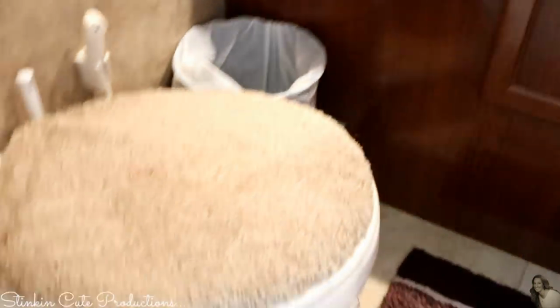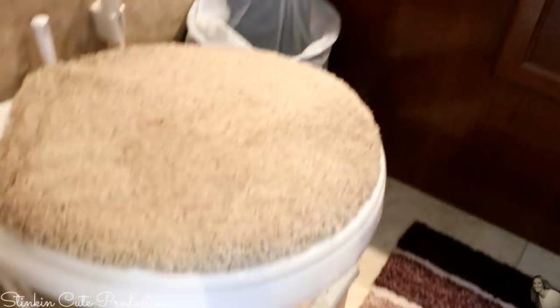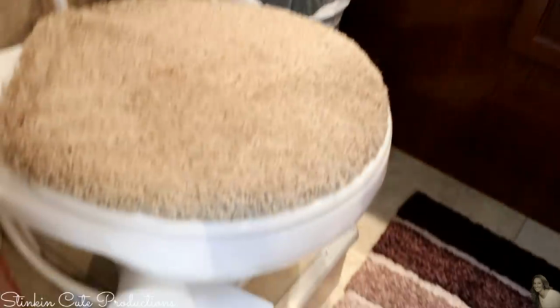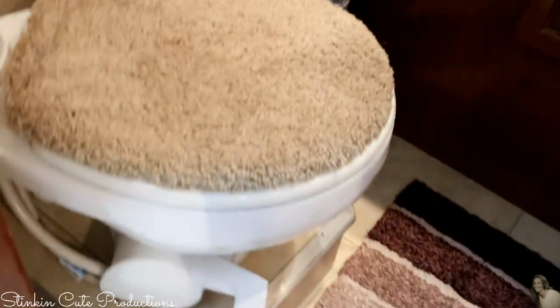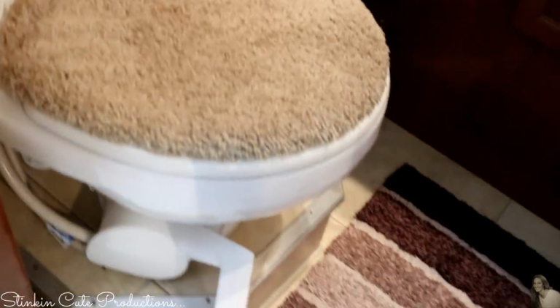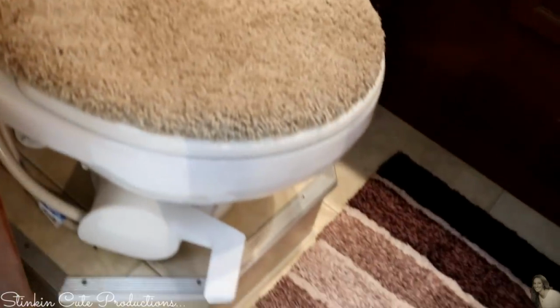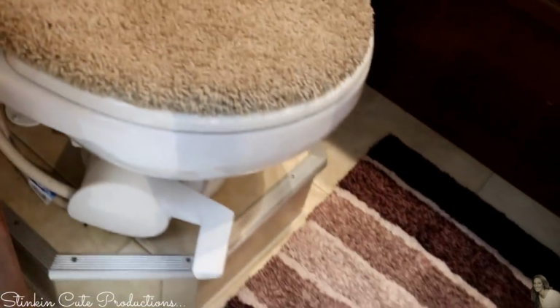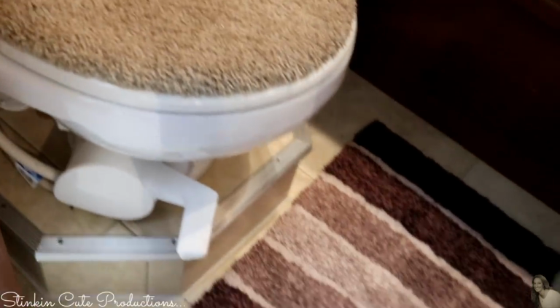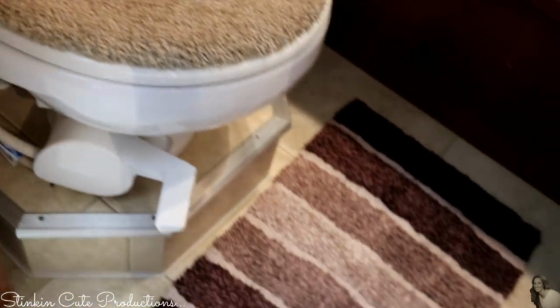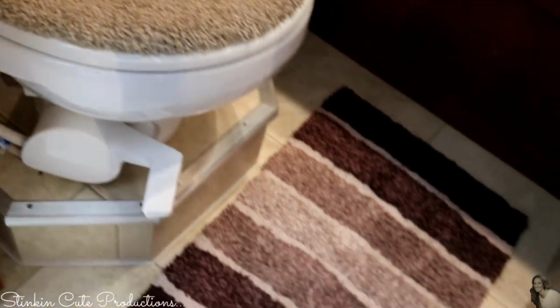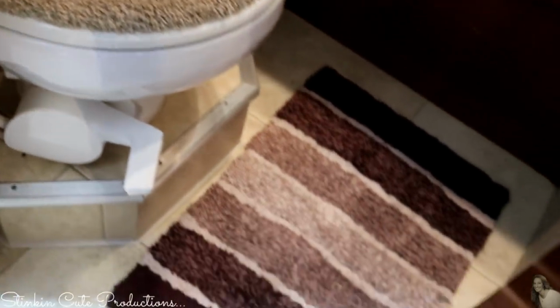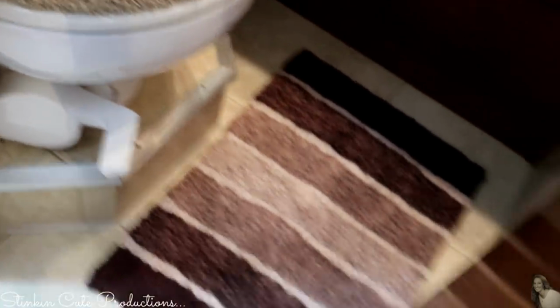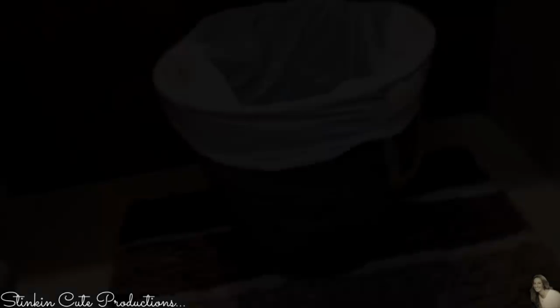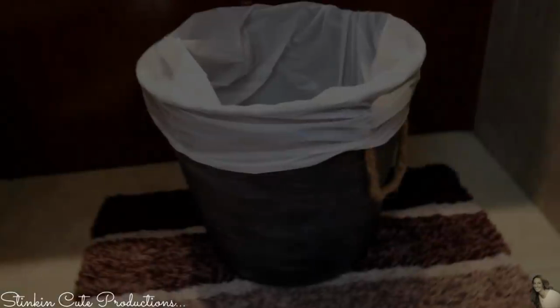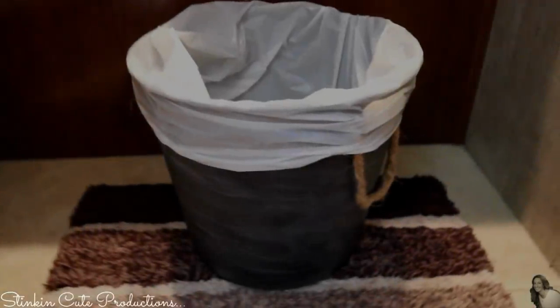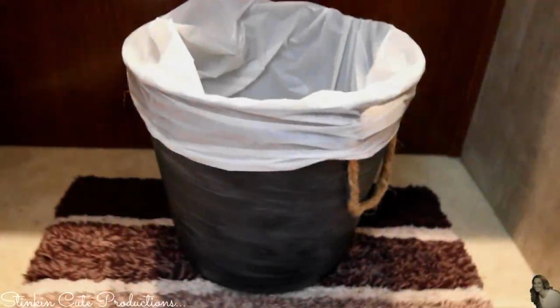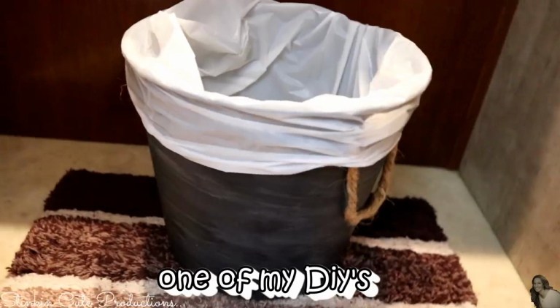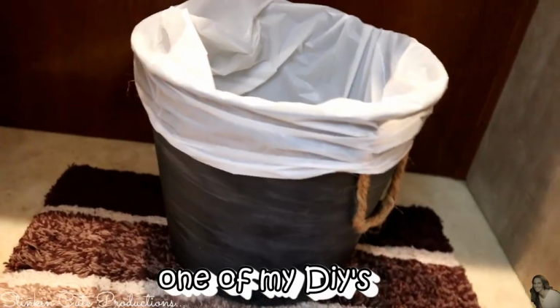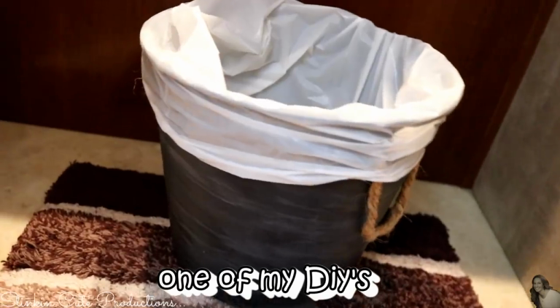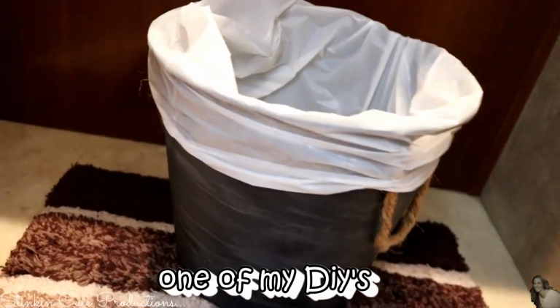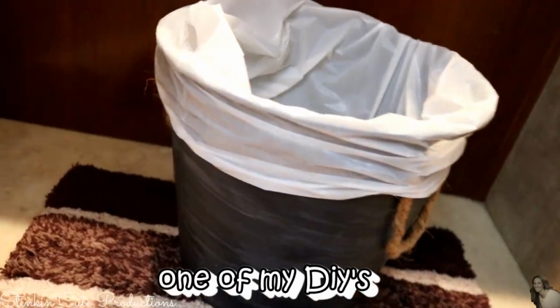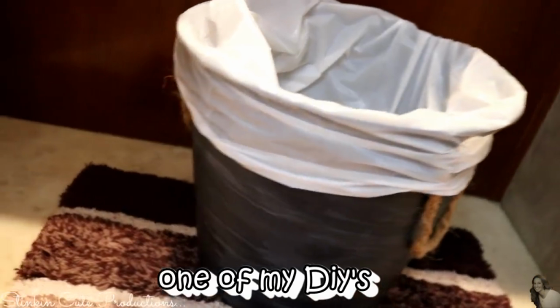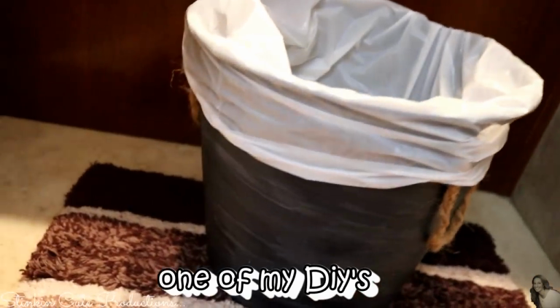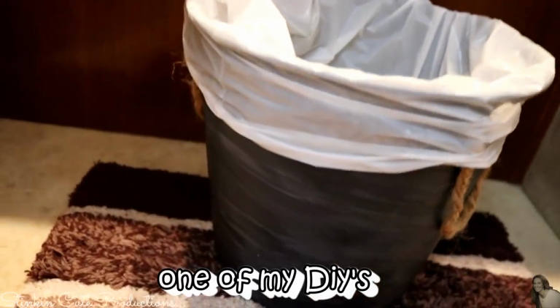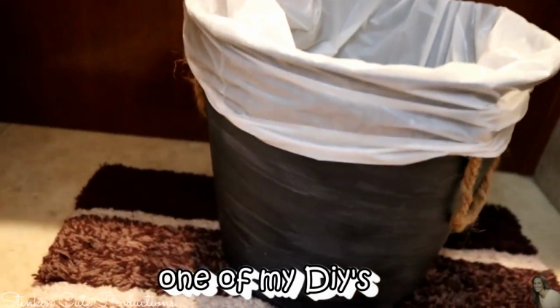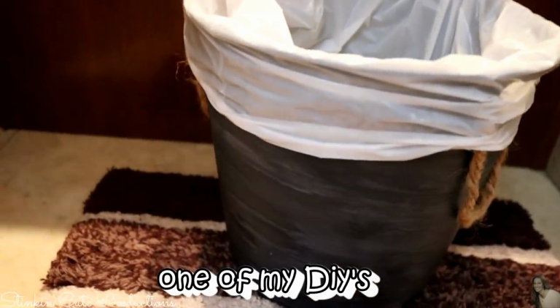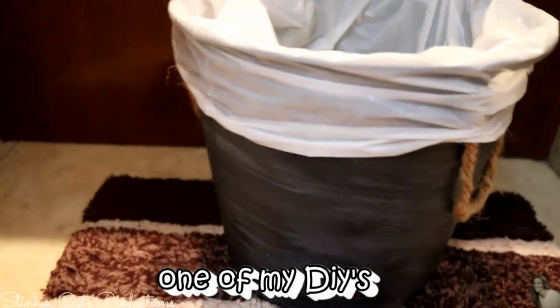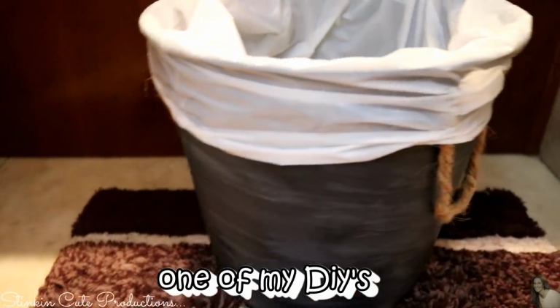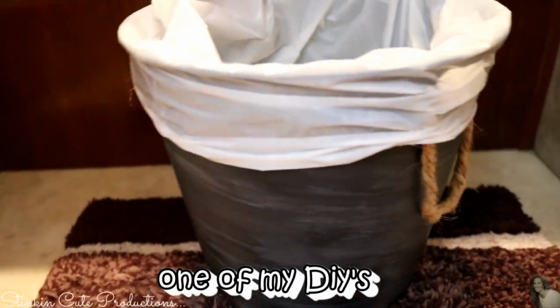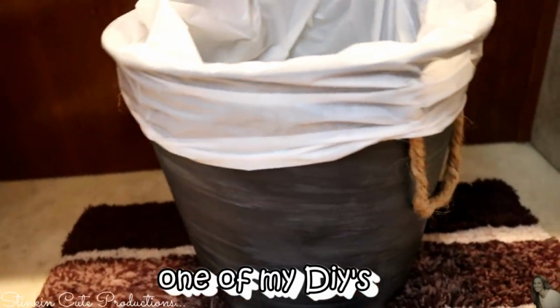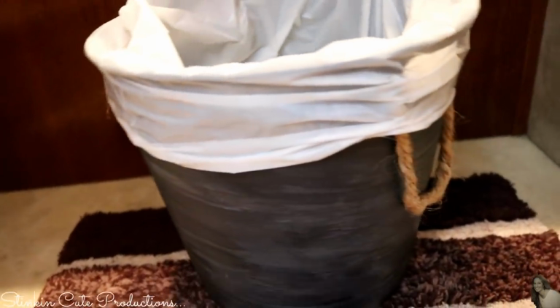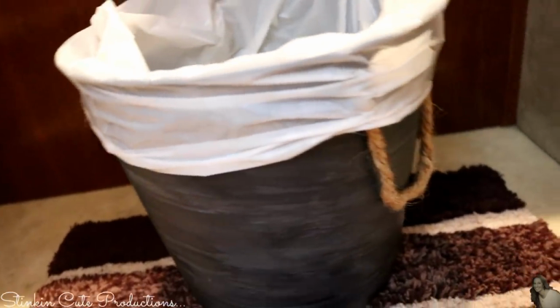Another feature that we really liked about this motorhome is that the toilet and the sink were separate from the shower.